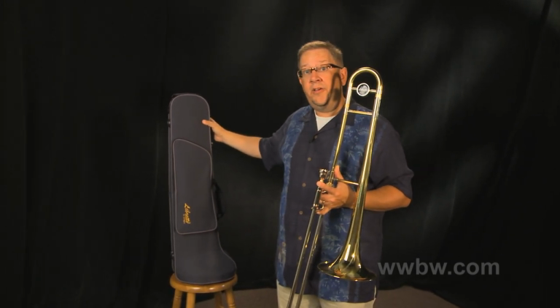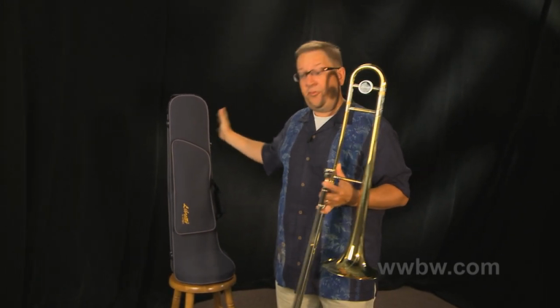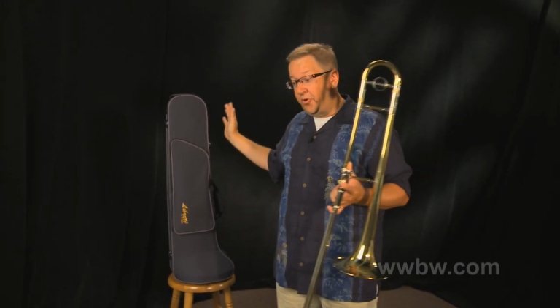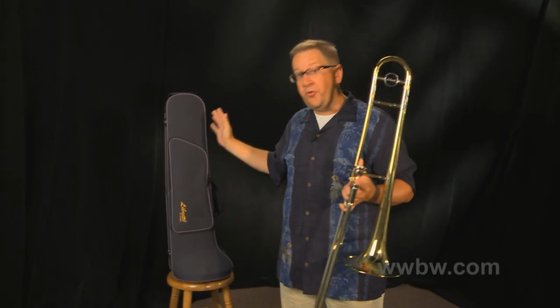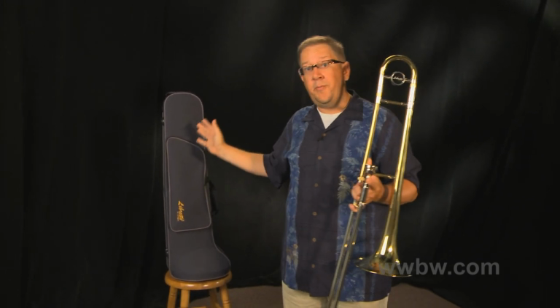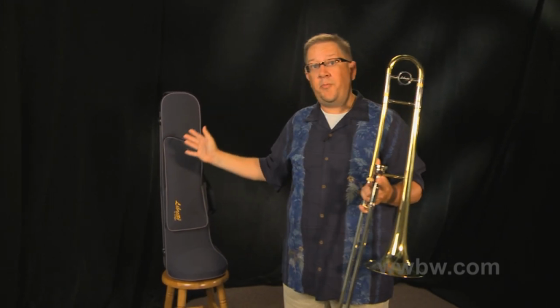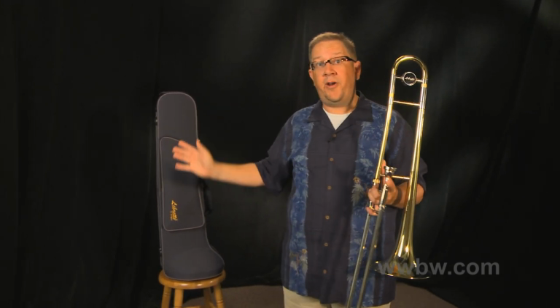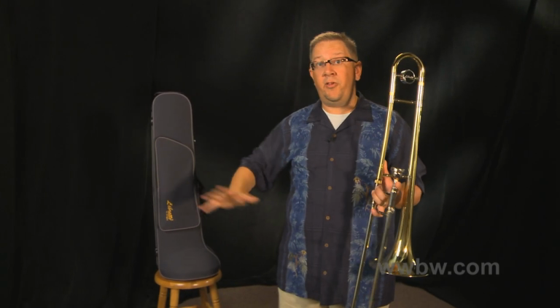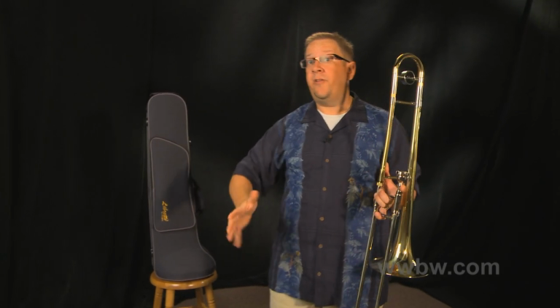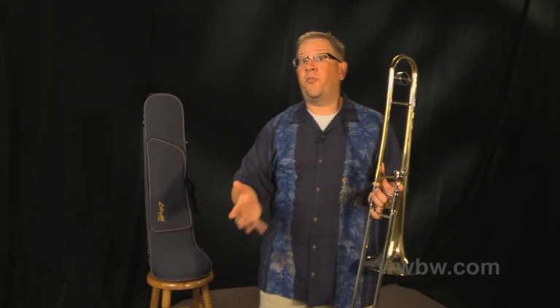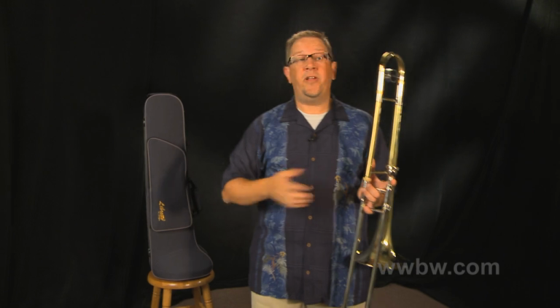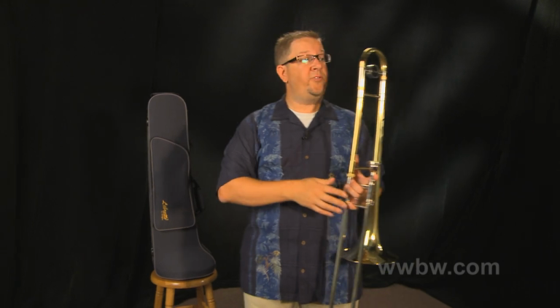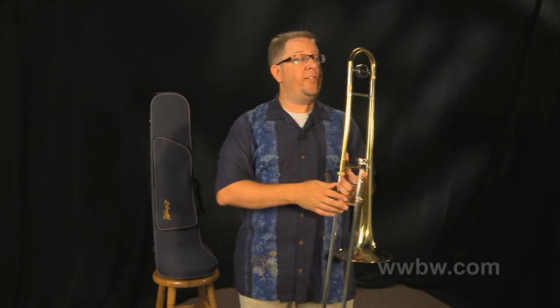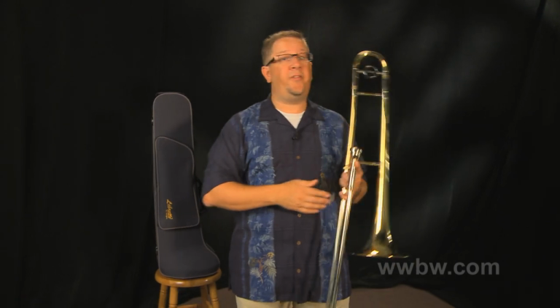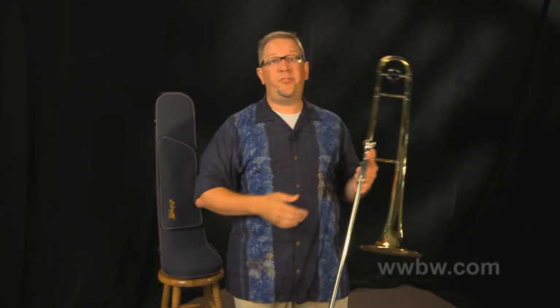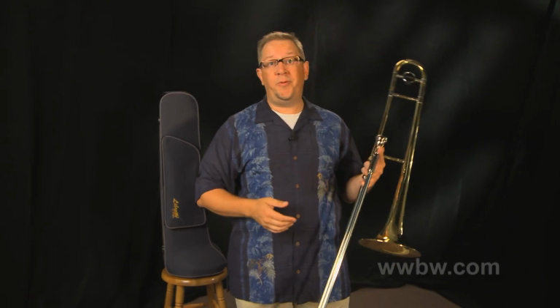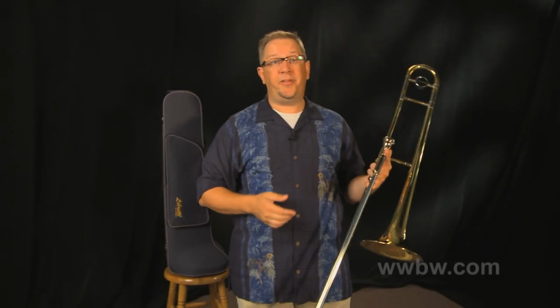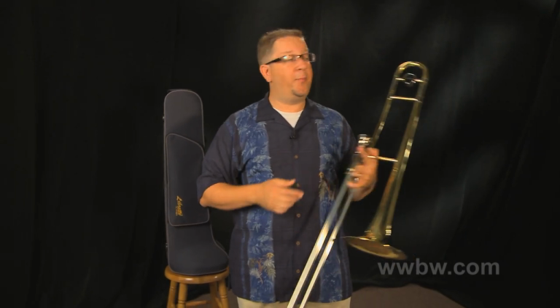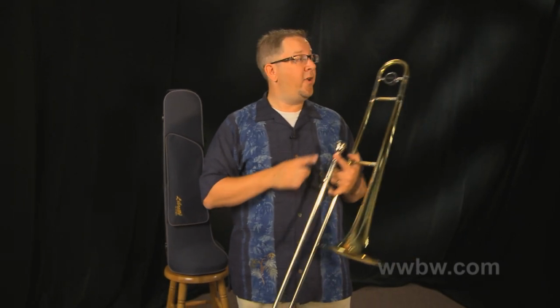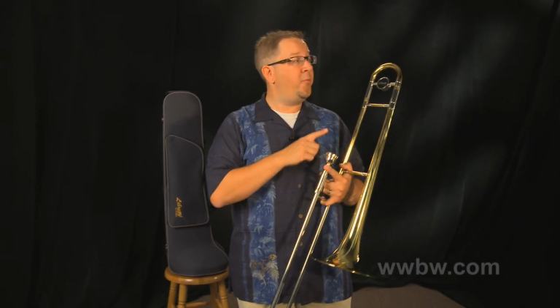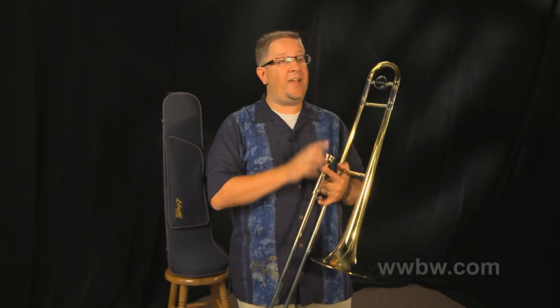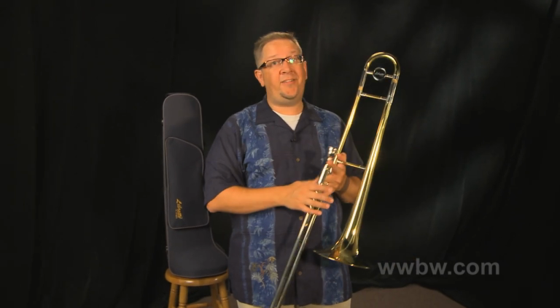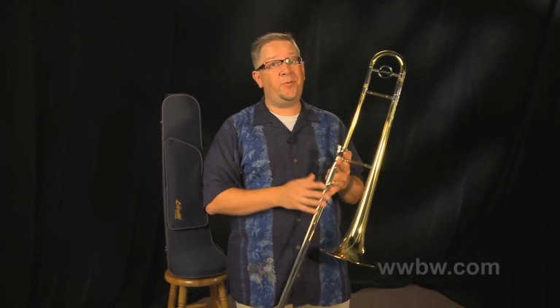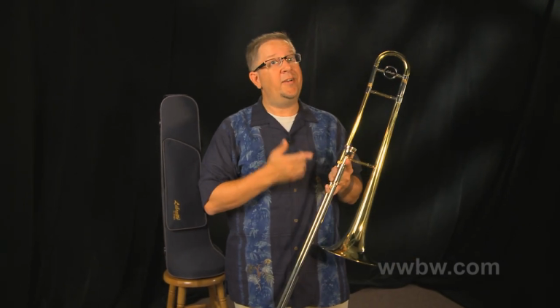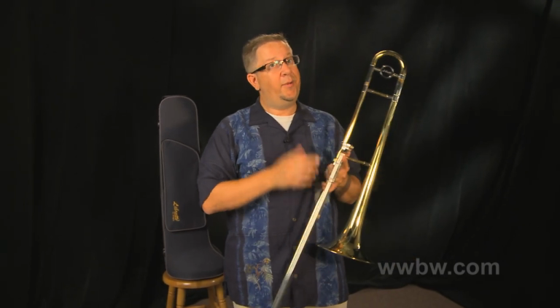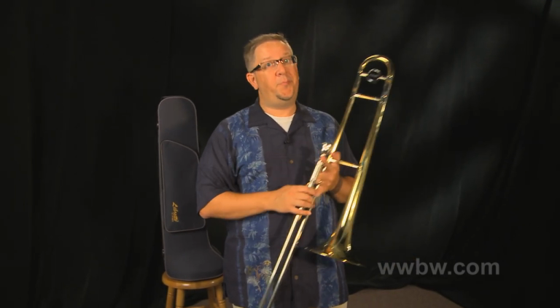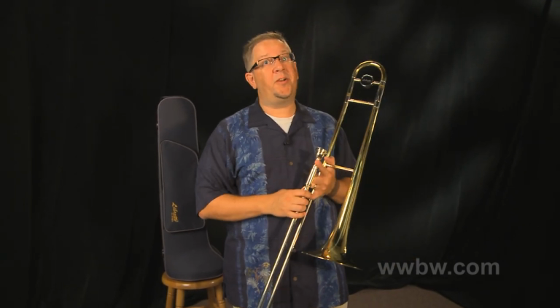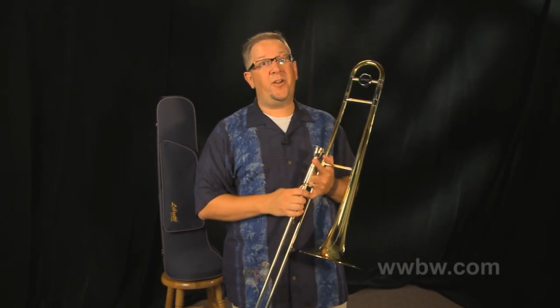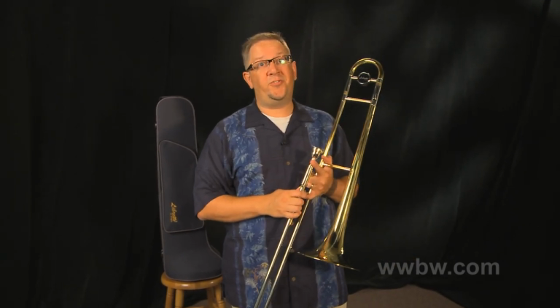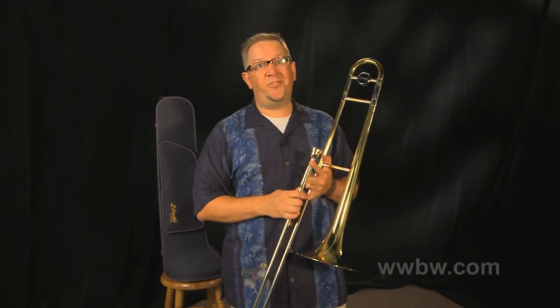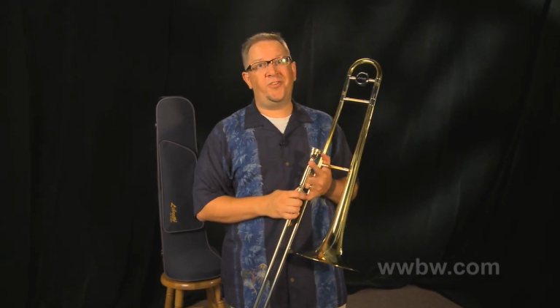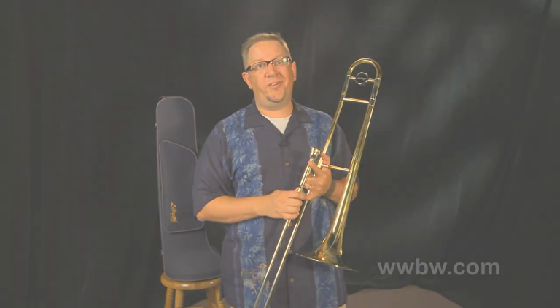So if you're a trombone player looking for an entry-level instrument, the Libretto by Antigua would be a great choice for you.